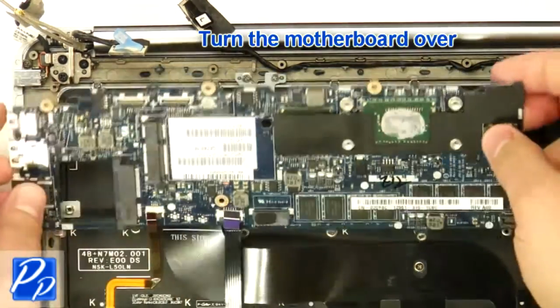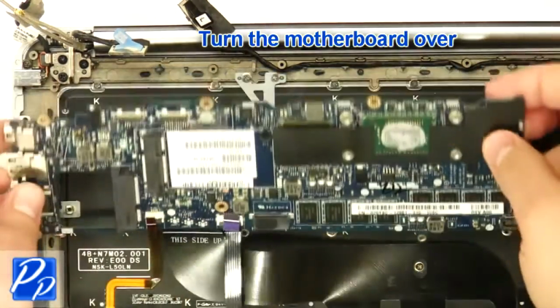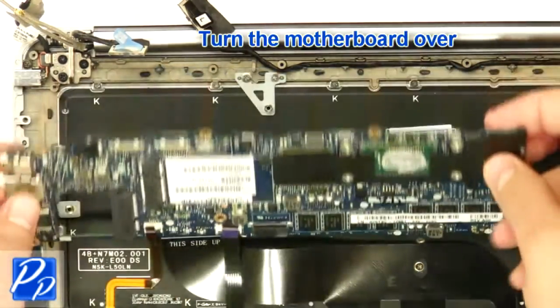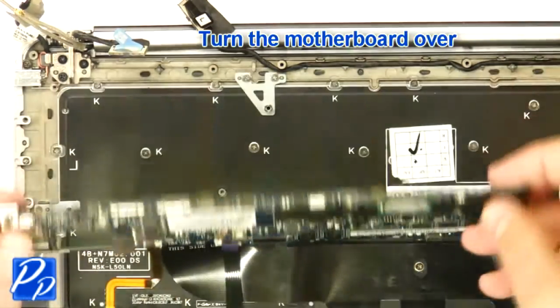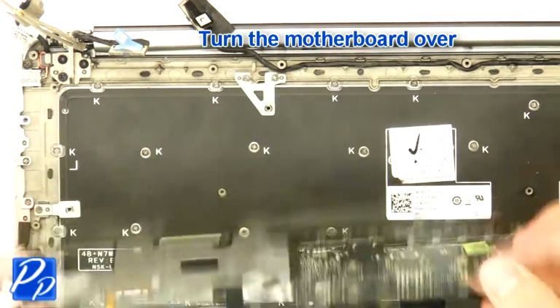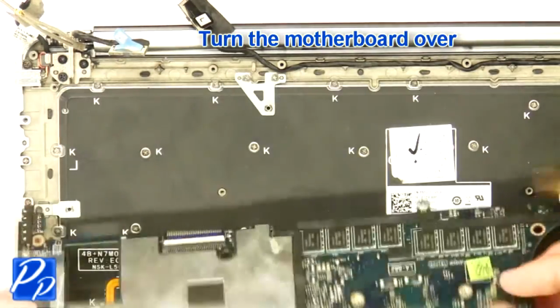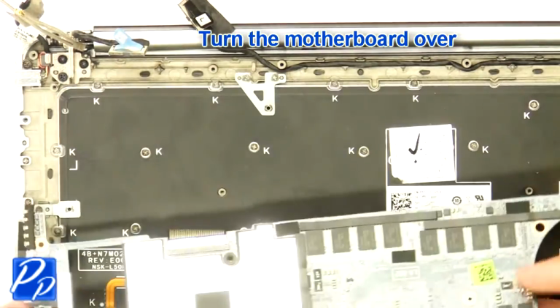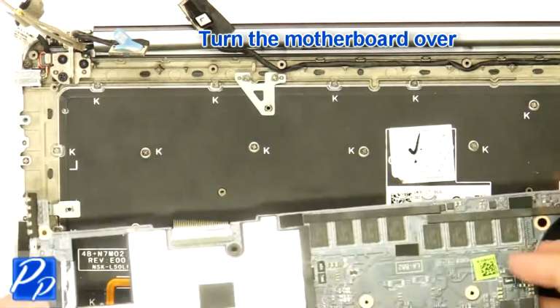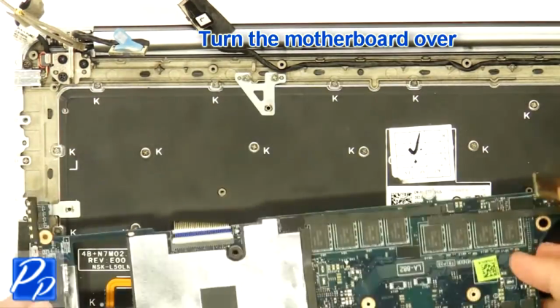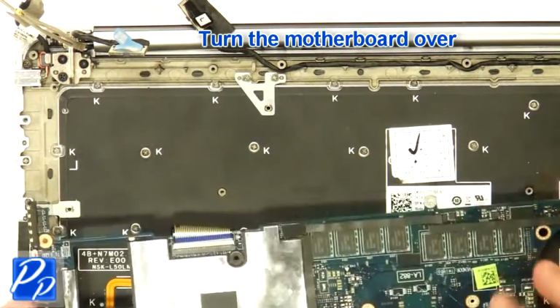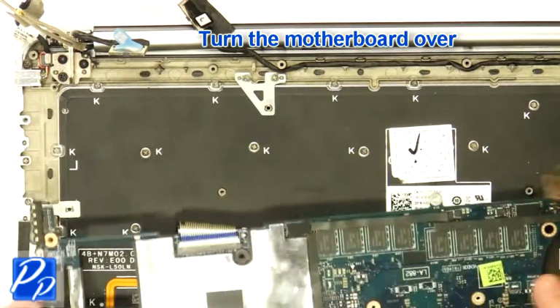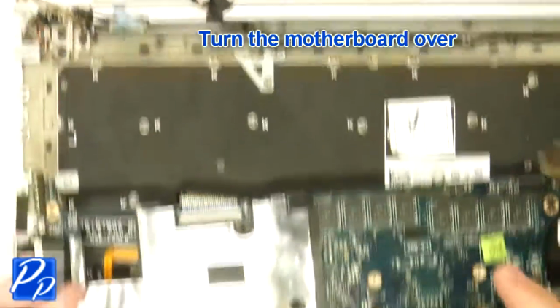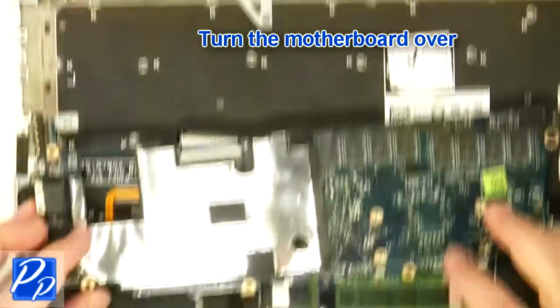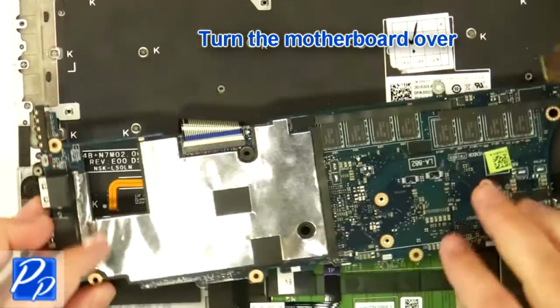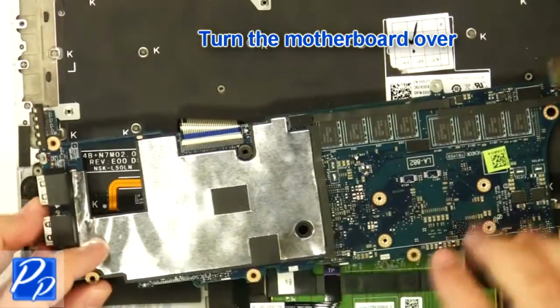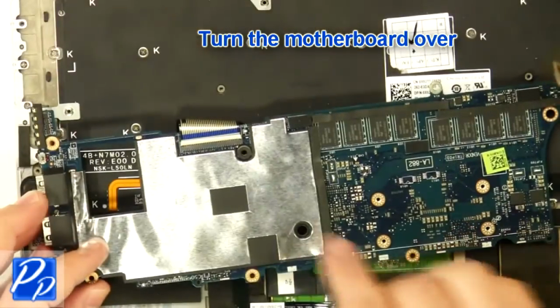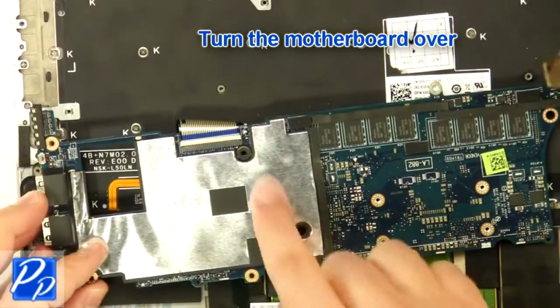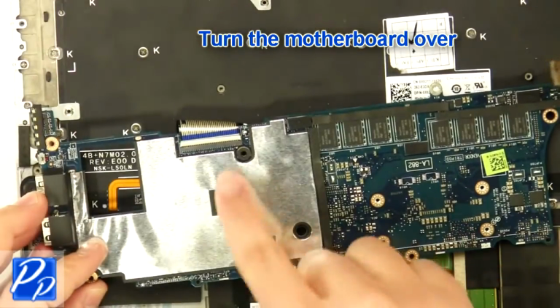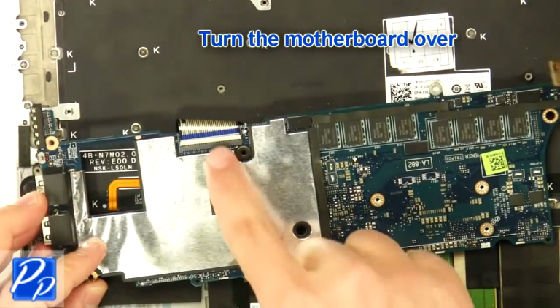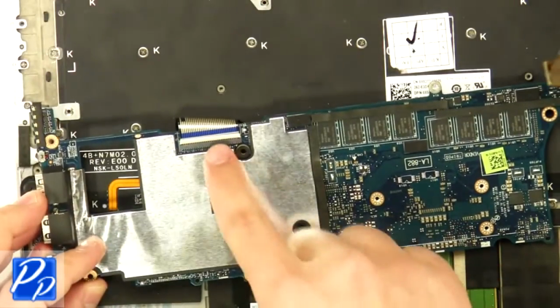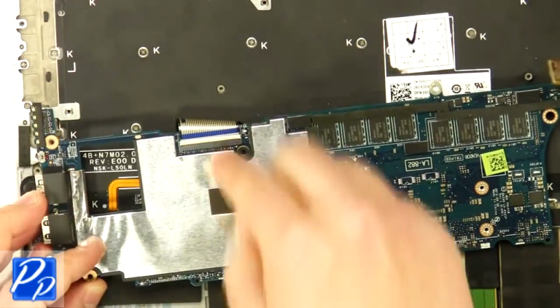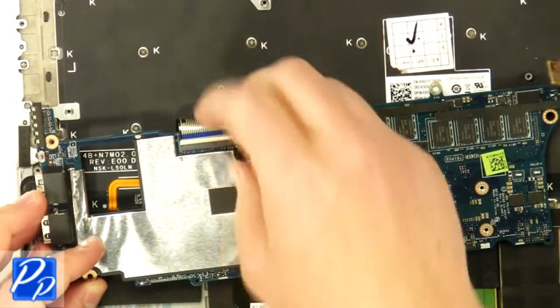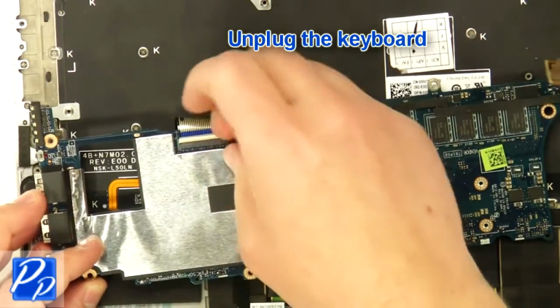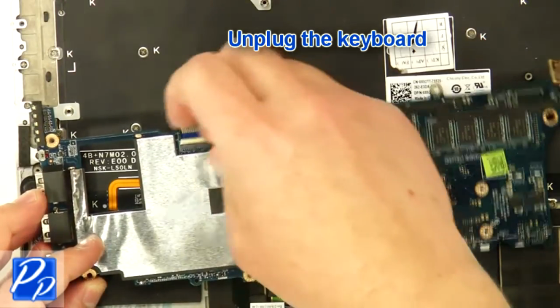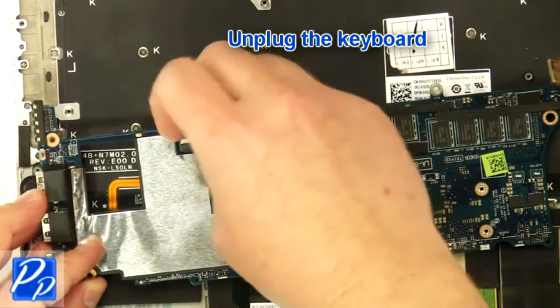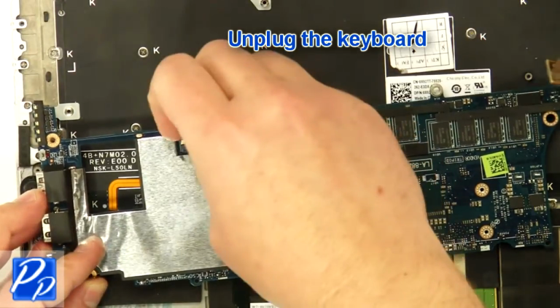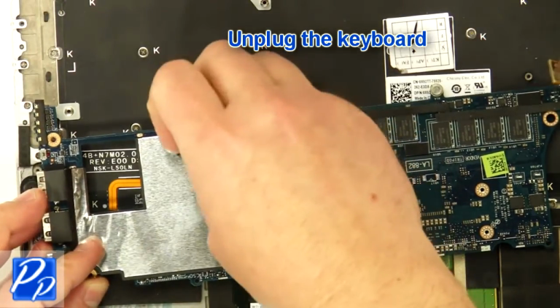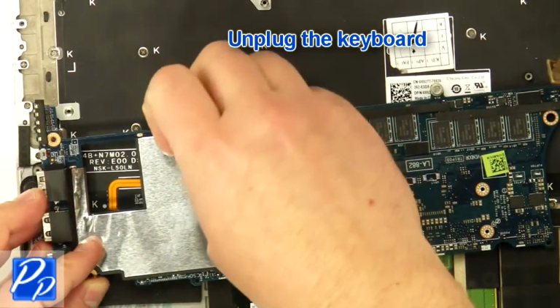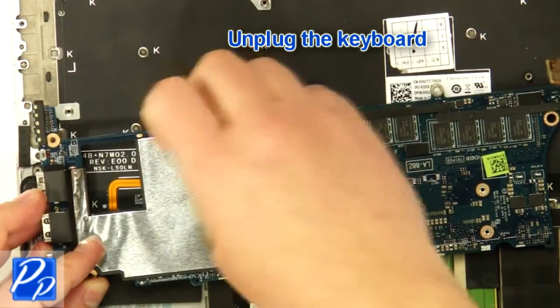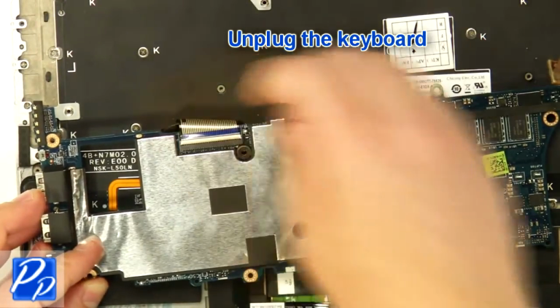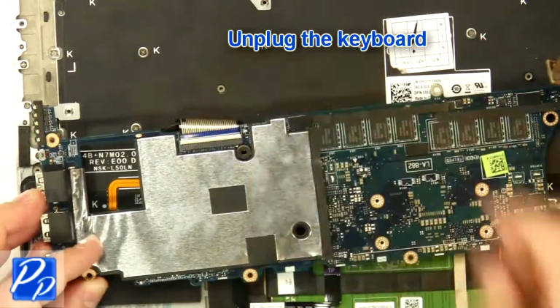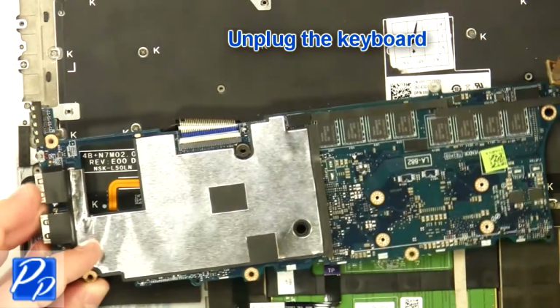Turn over the motherboard. Unplug the keyboard cable.